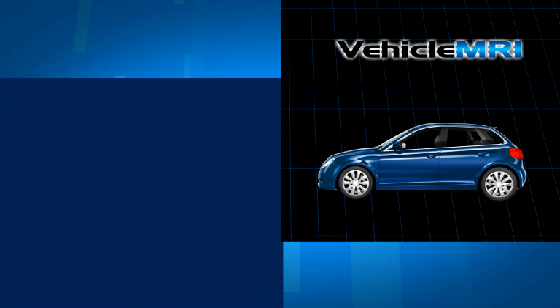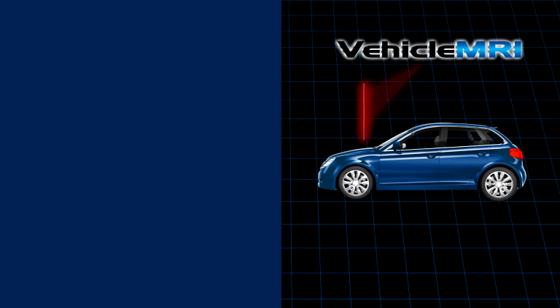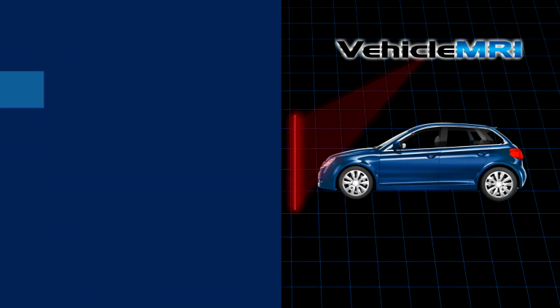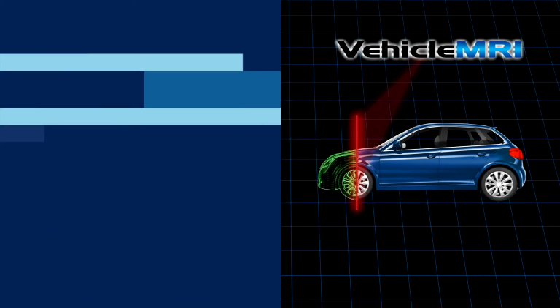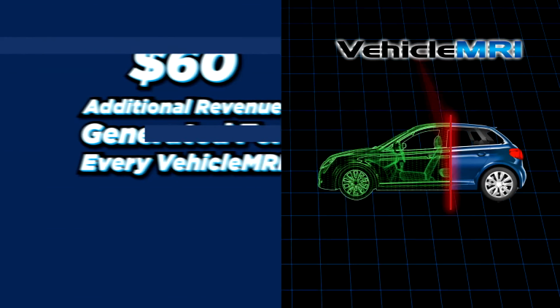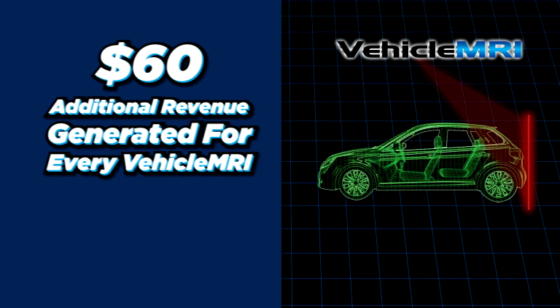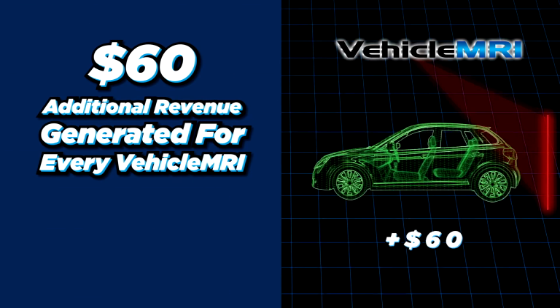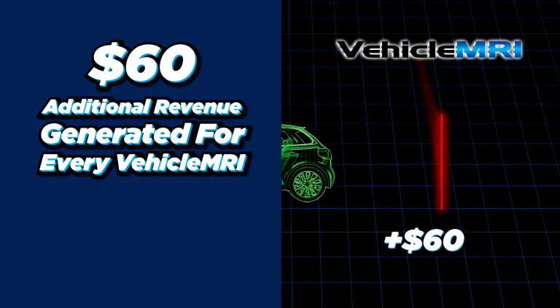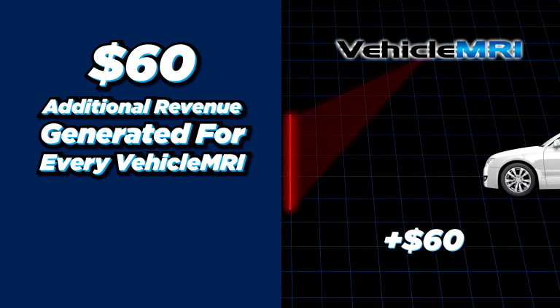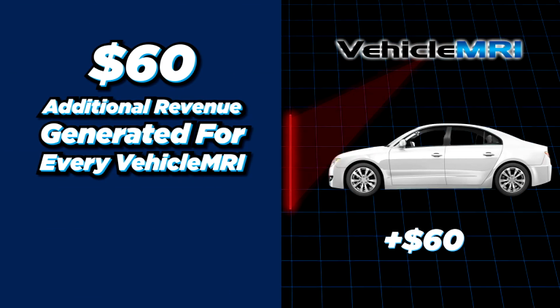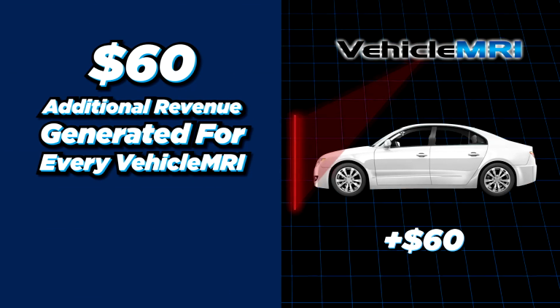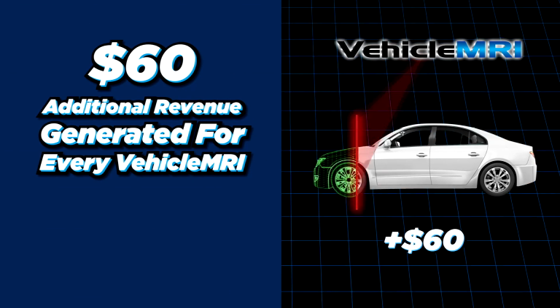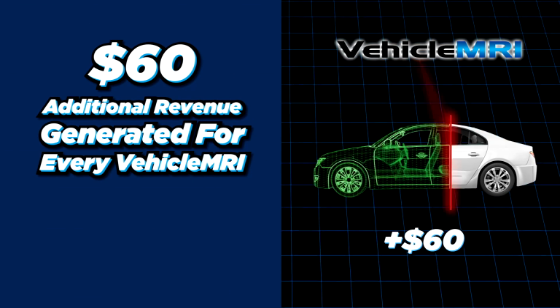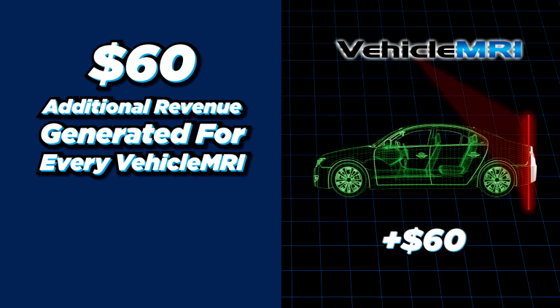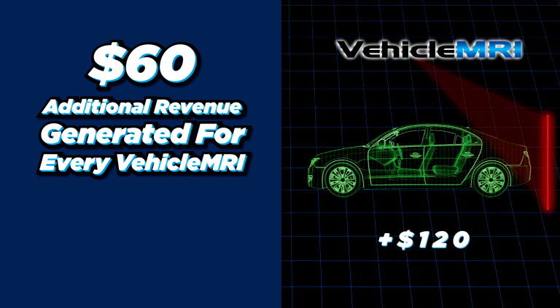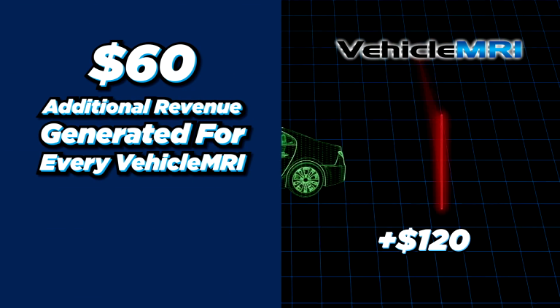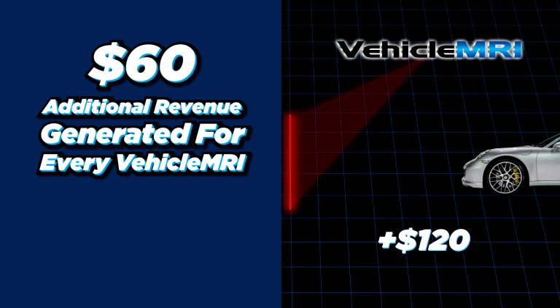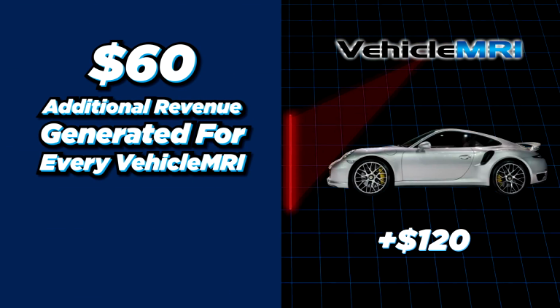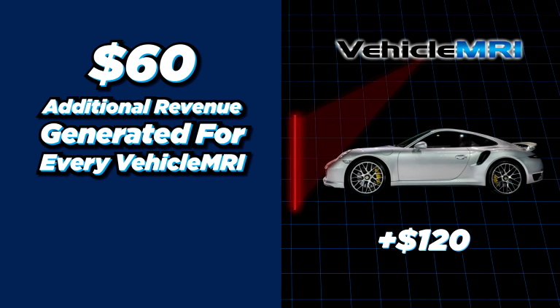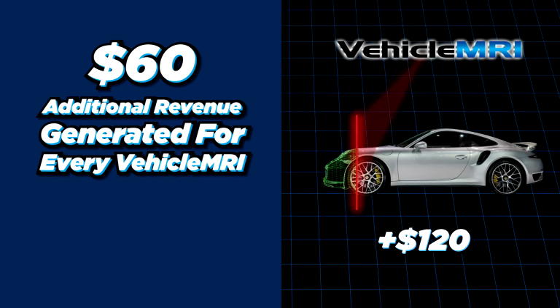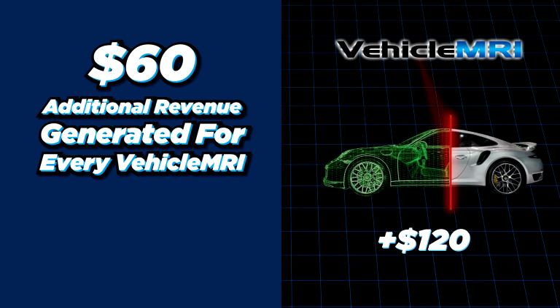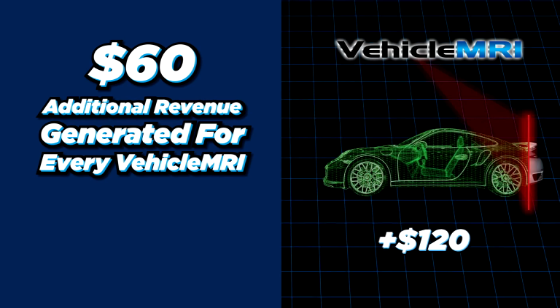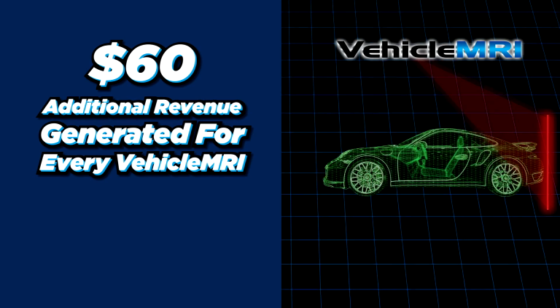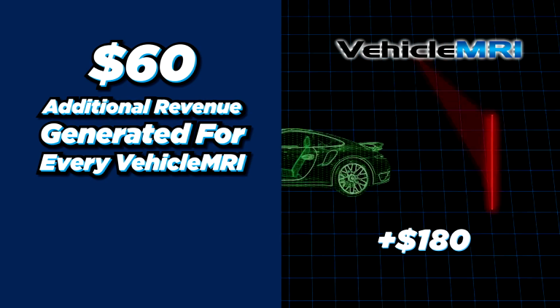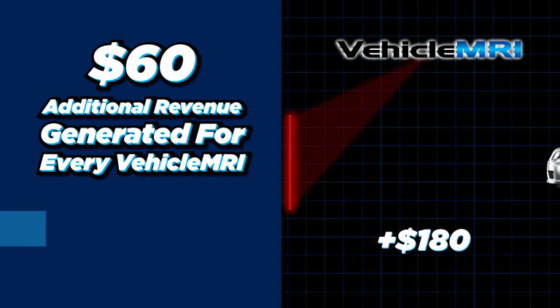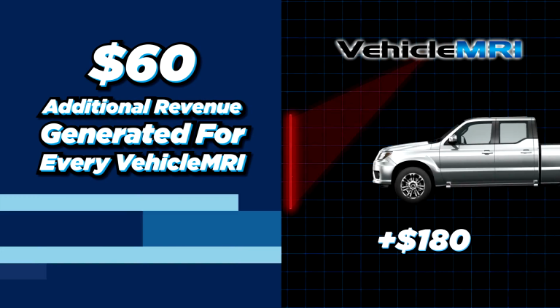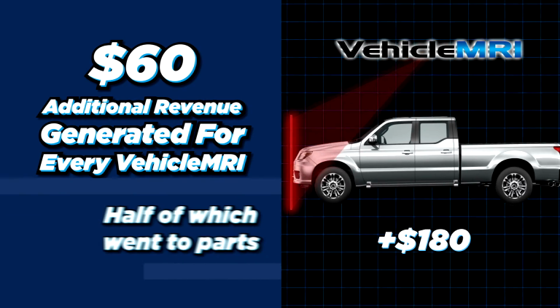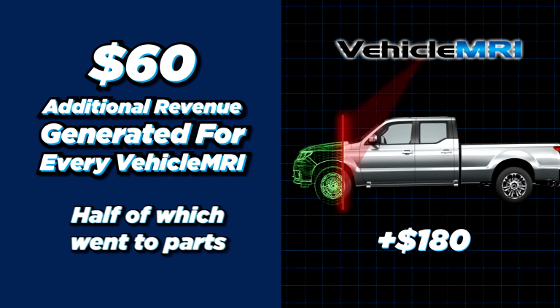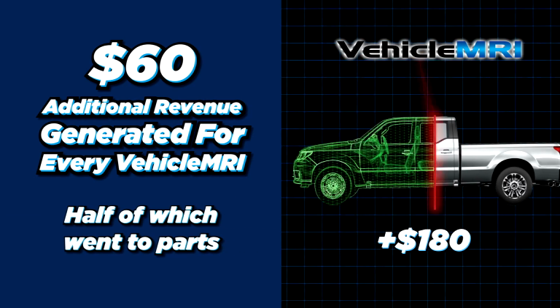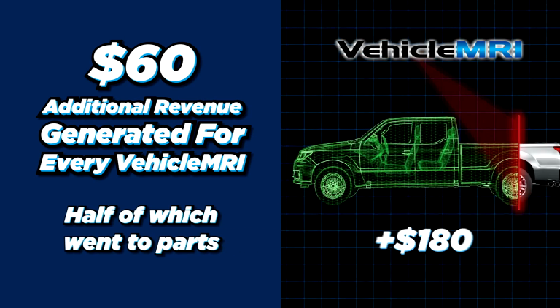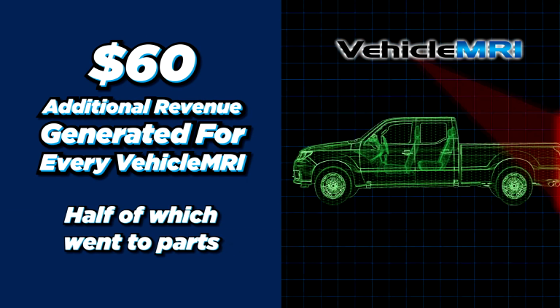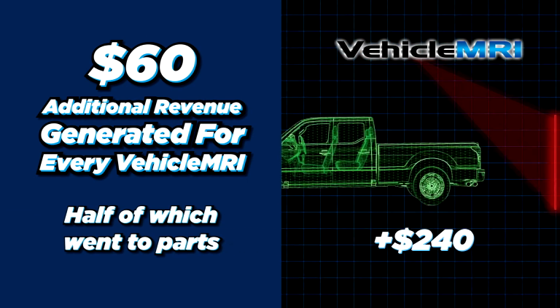Vehicle MRI builds customer trust and creates loyalty between customers and their repair shops. A recent pilot study showed an average of $60 additional revenue was generated for every Vehicle MRI performed, half of which went to parts.